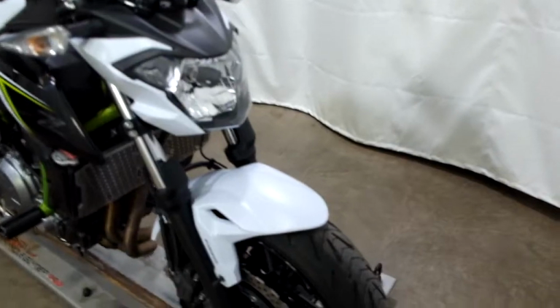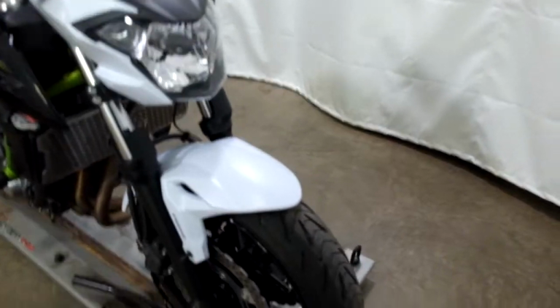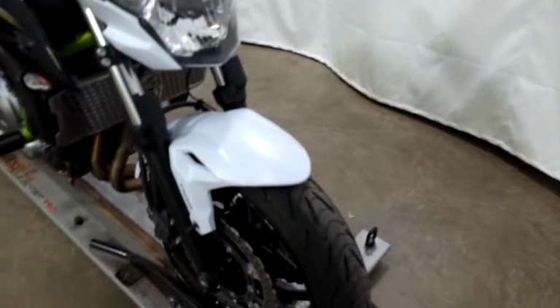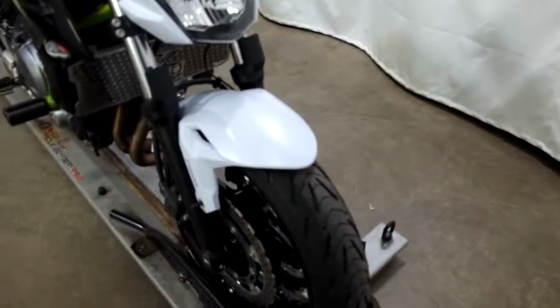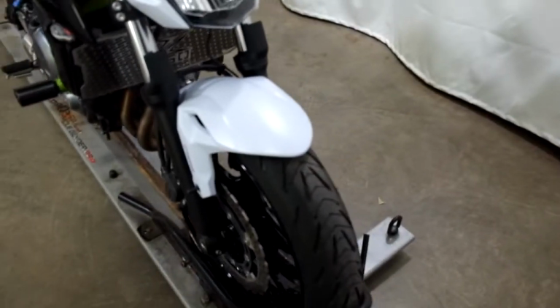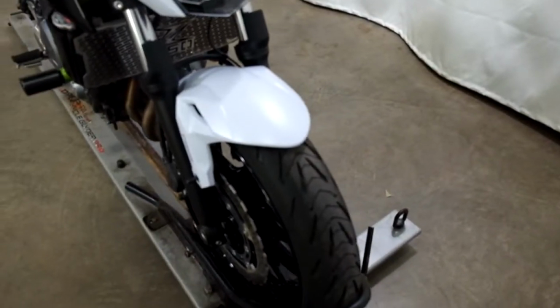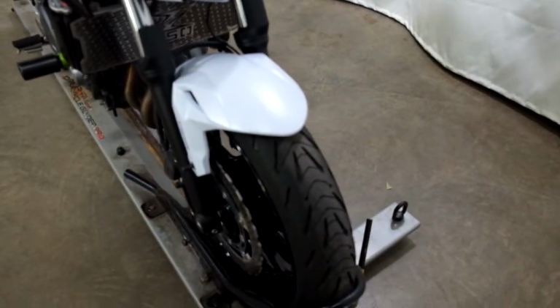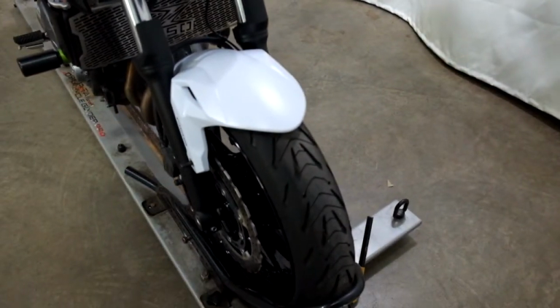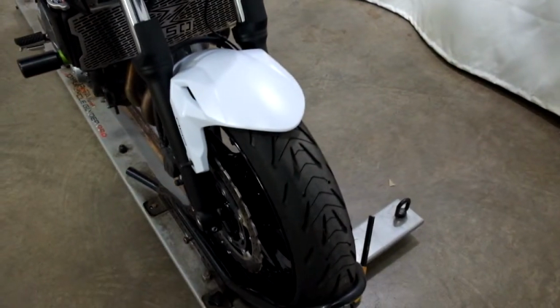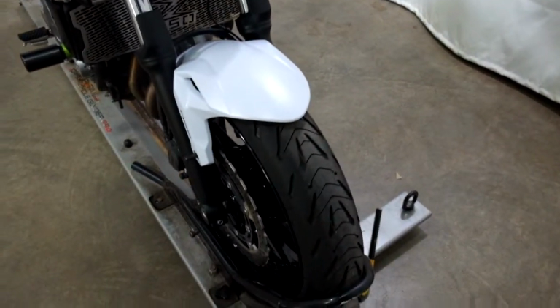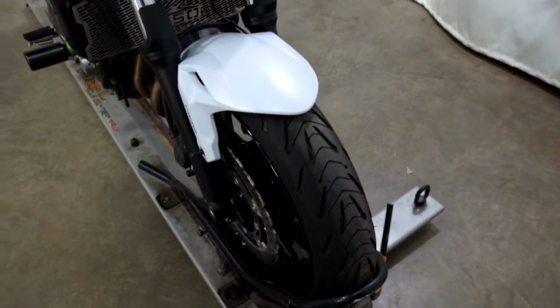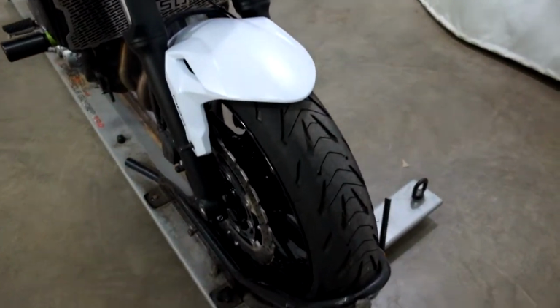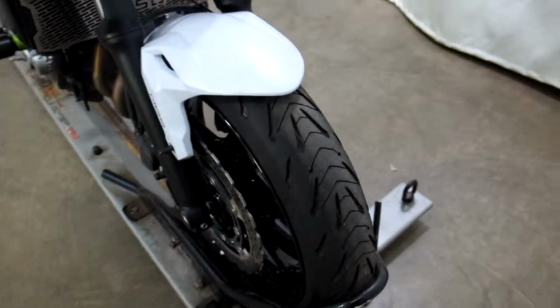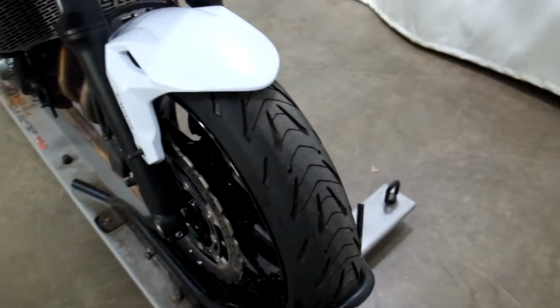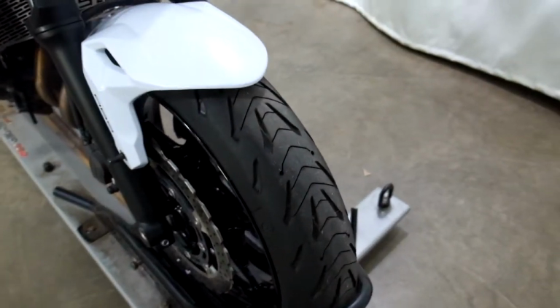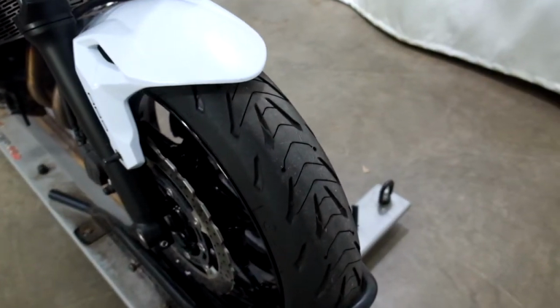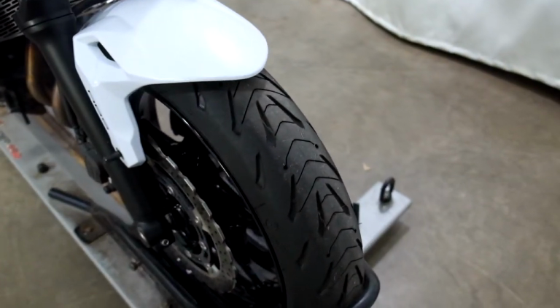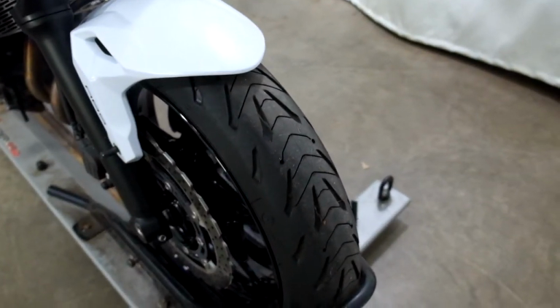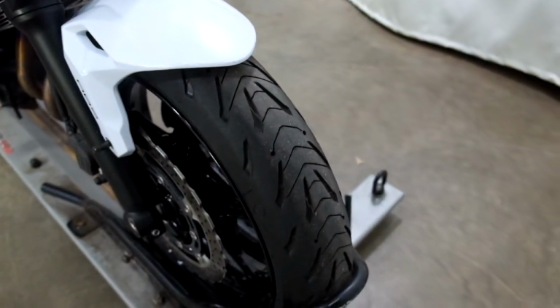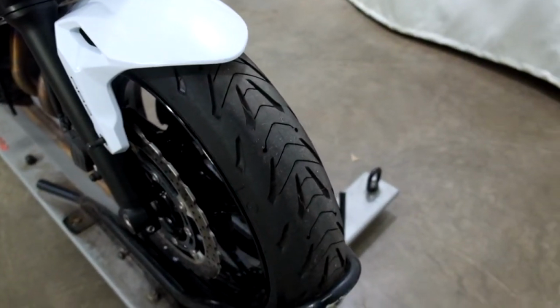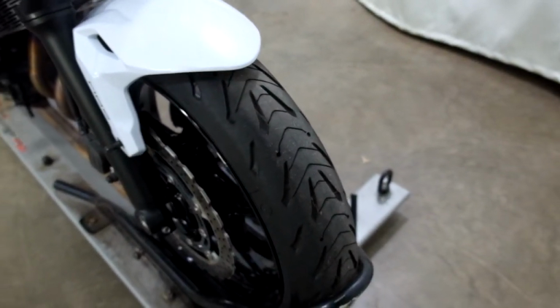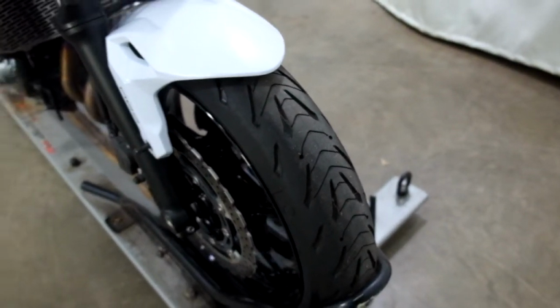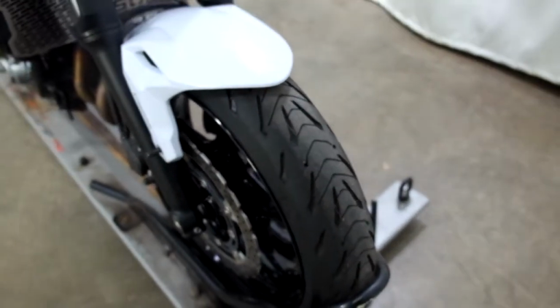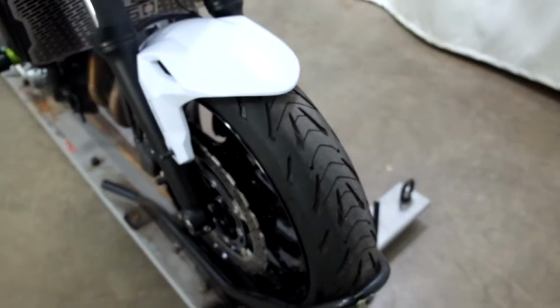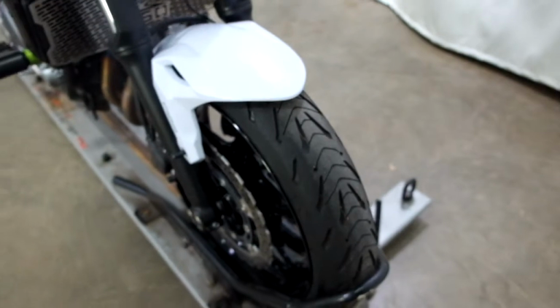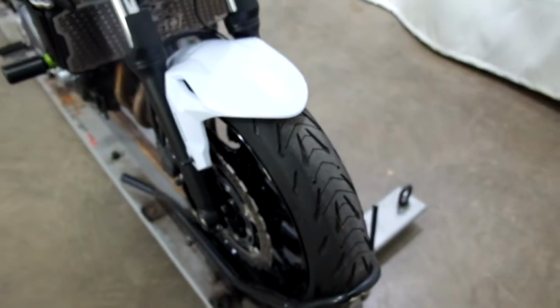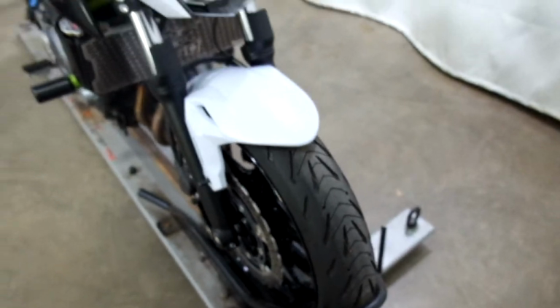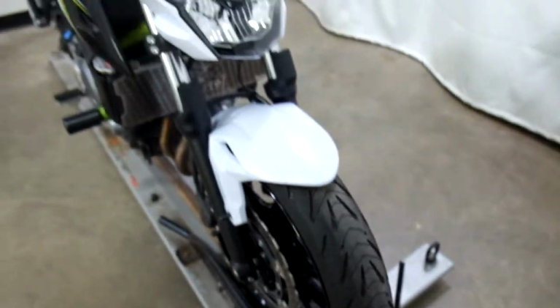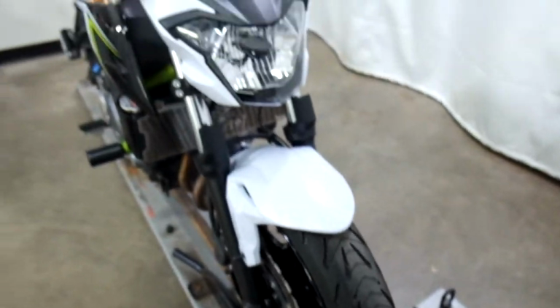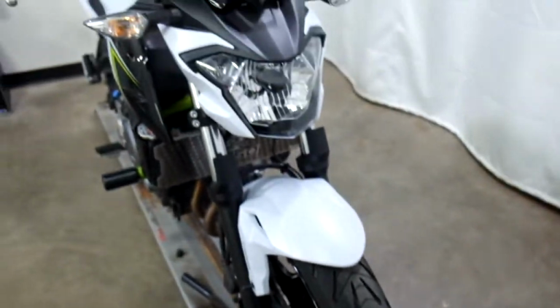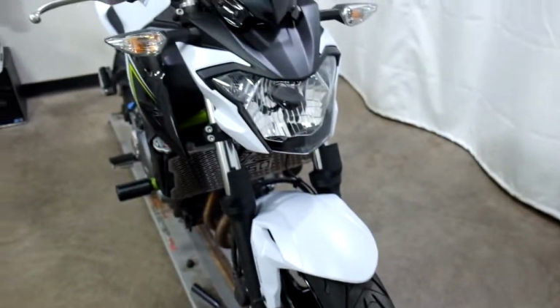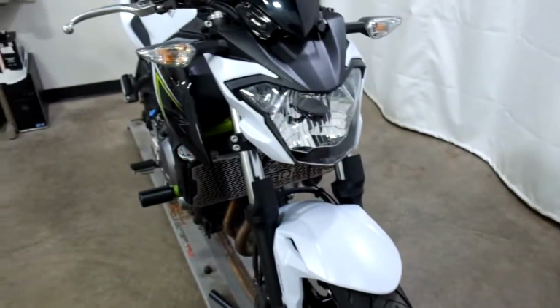Tires on this bike are still in good shape and you can still kind of see the paint lines in there, so the tires have got plenty of miles left on them.